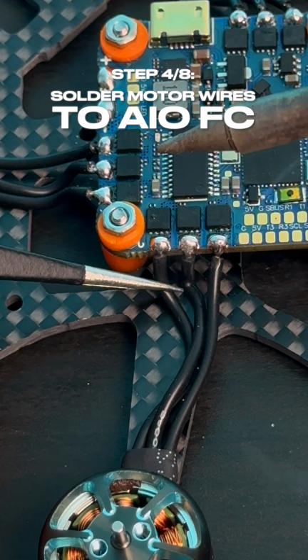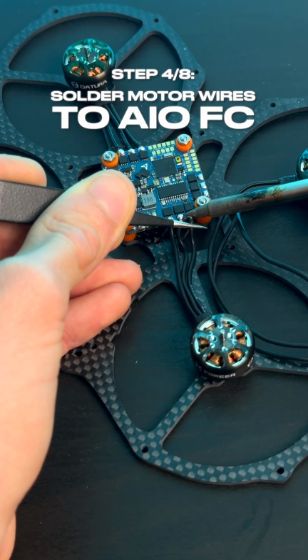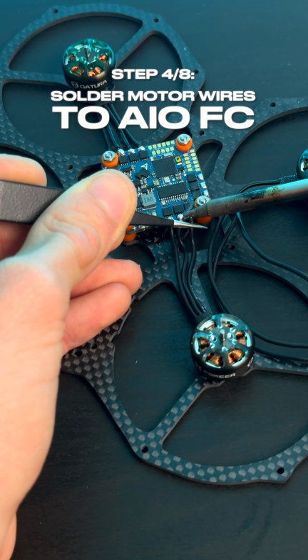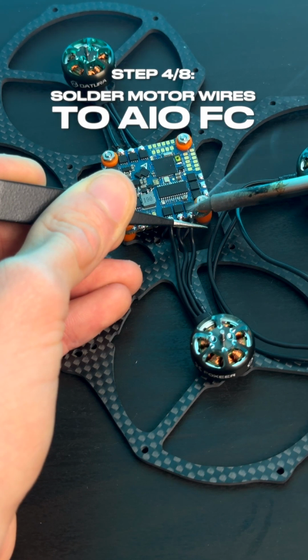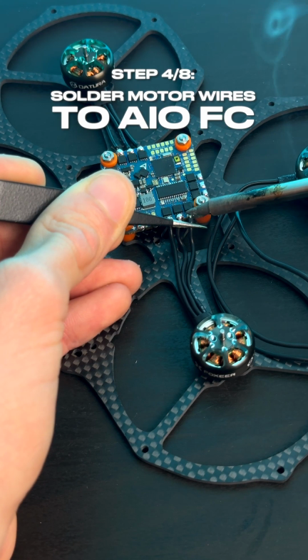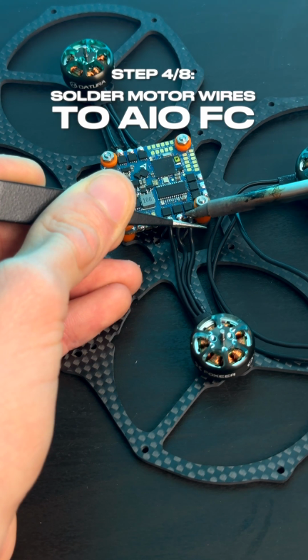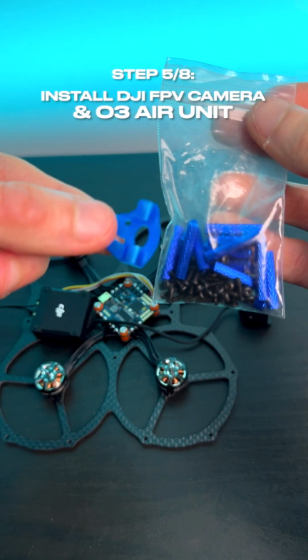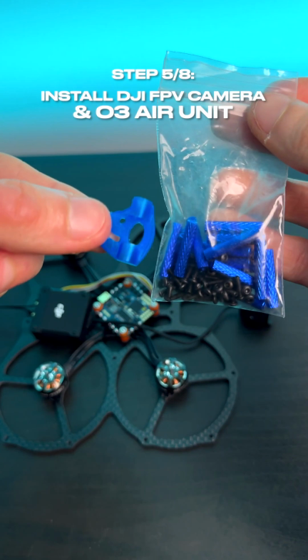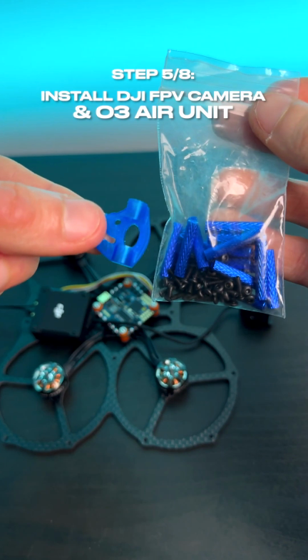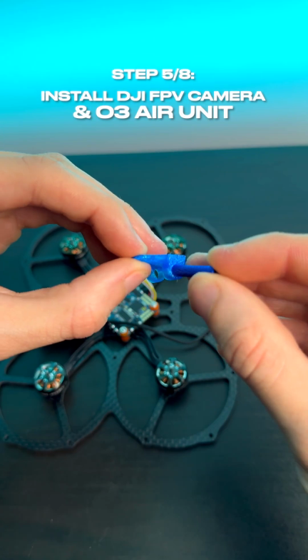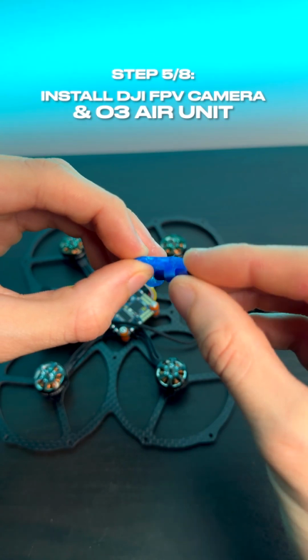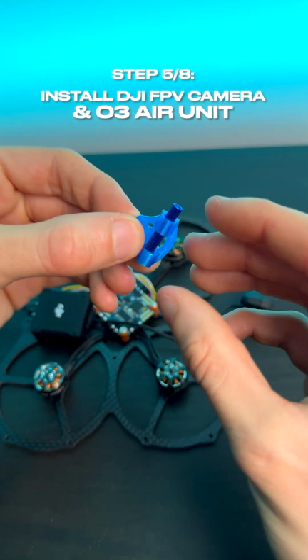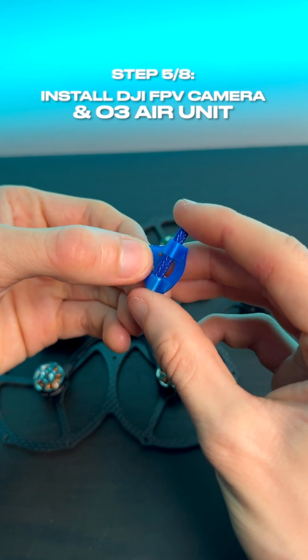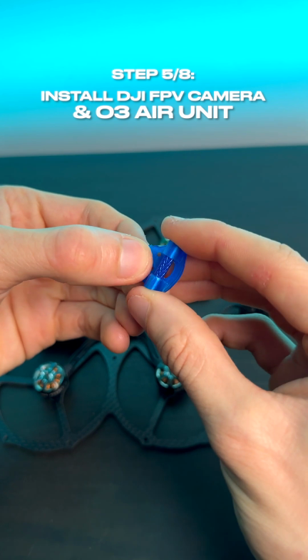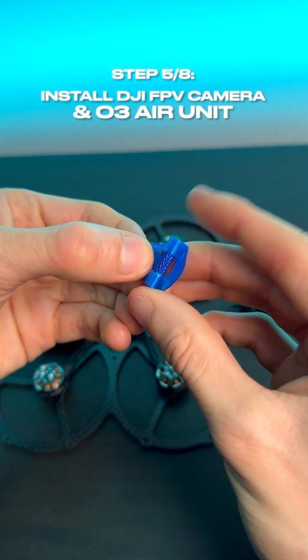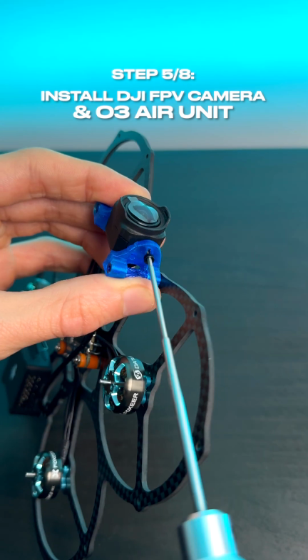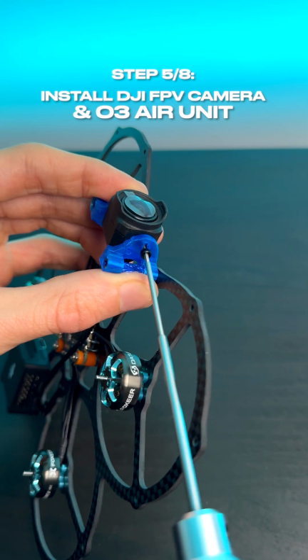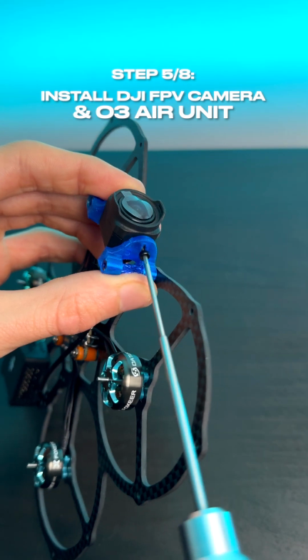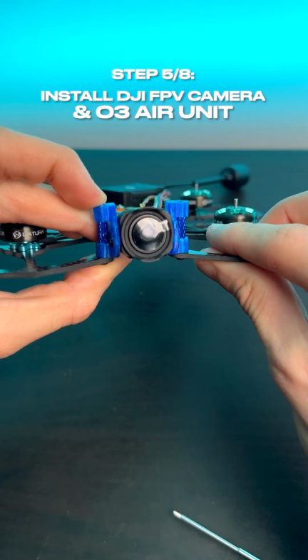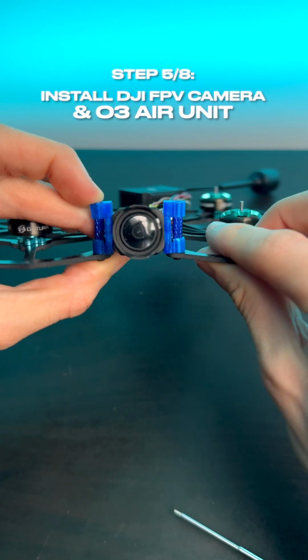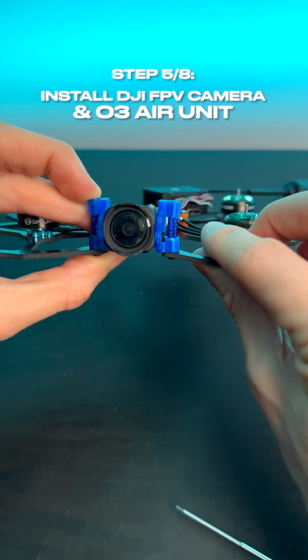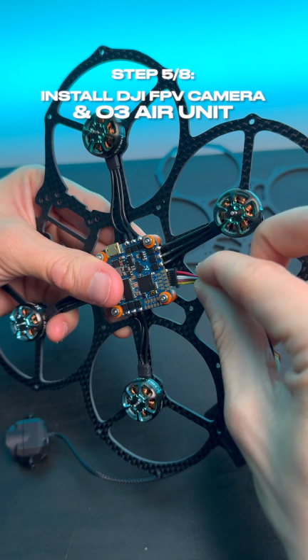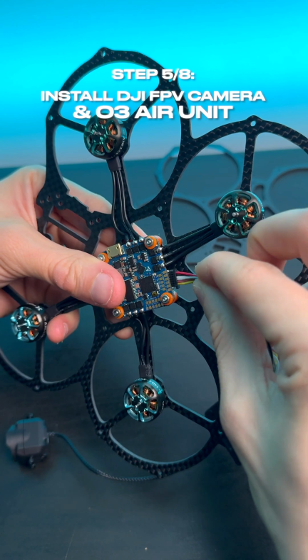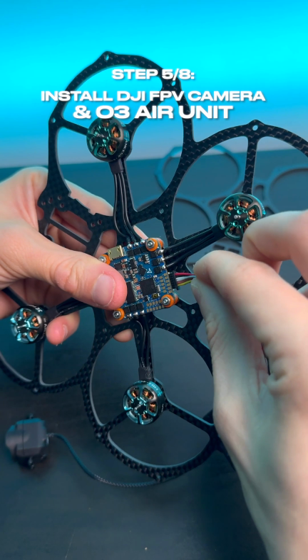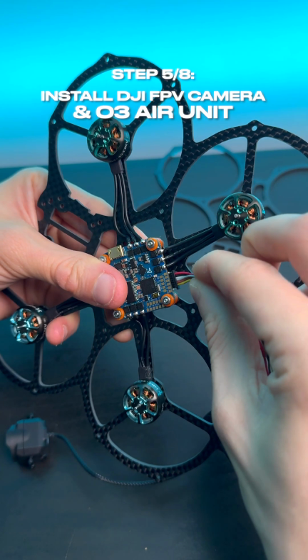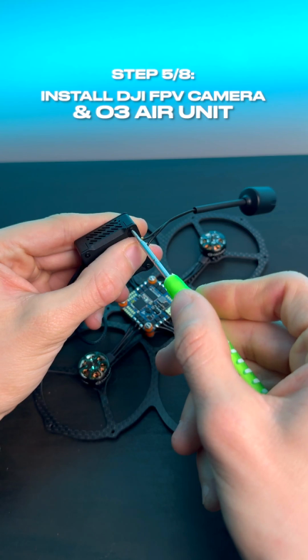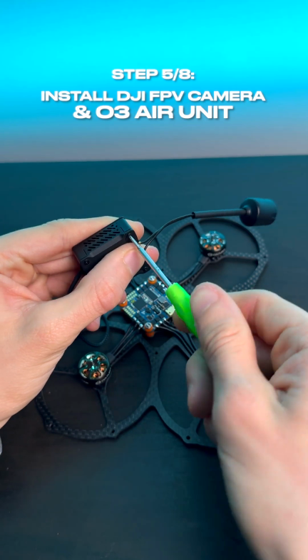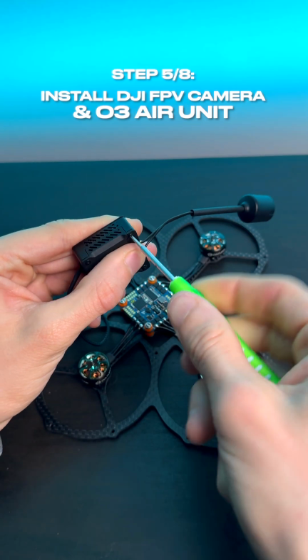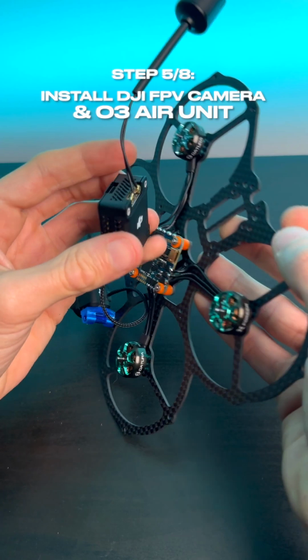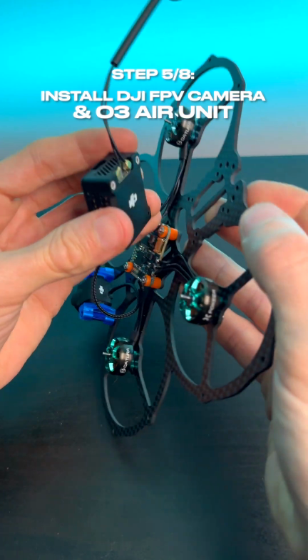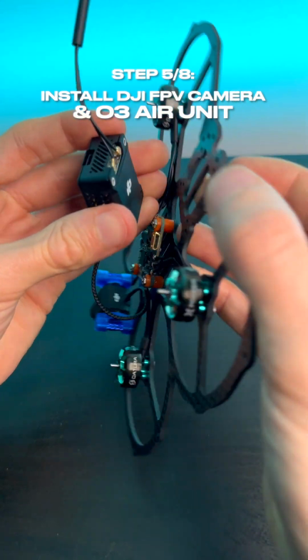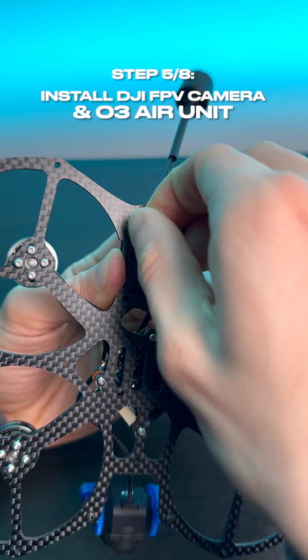Next up, we're going to install our DJI camera using the standoffs provided in the frame kit, before plugging in and installing our O3 air unit to the frame.